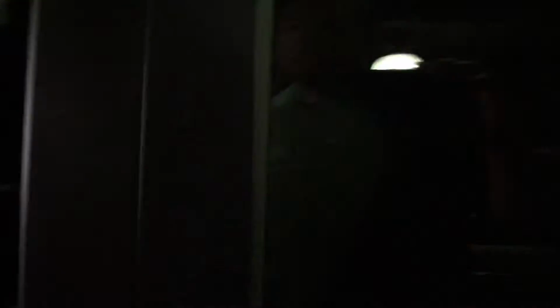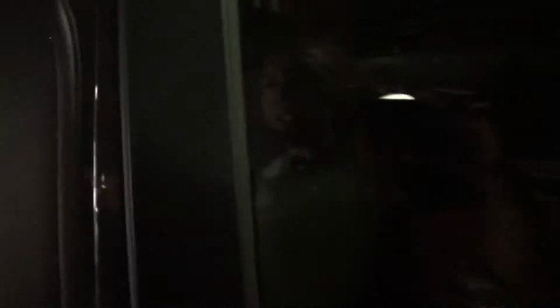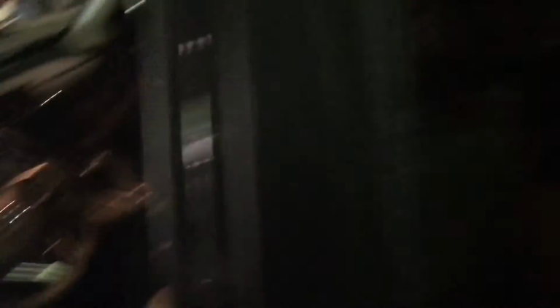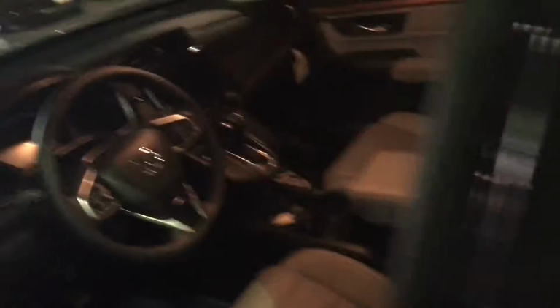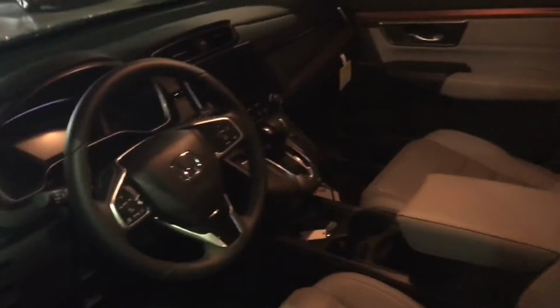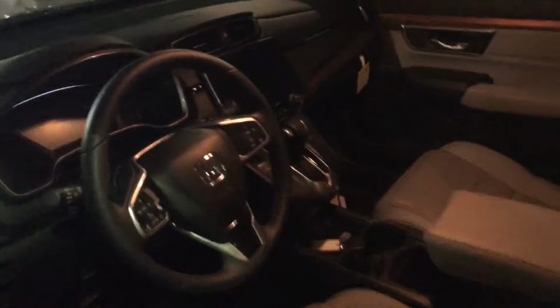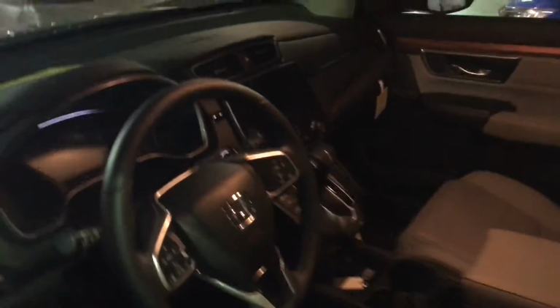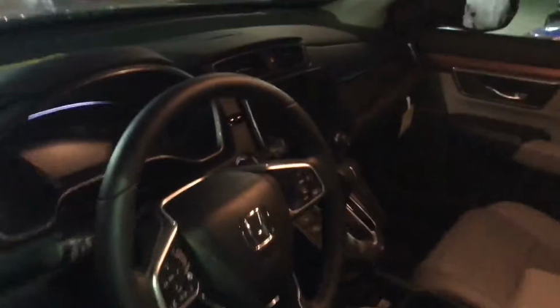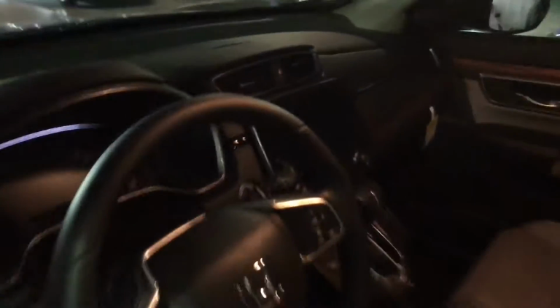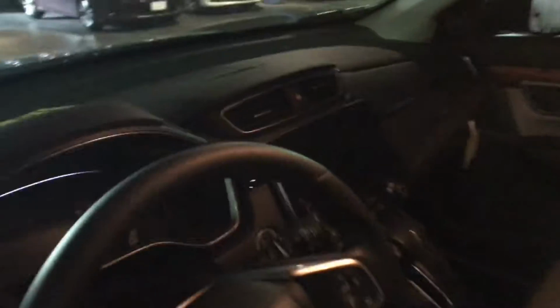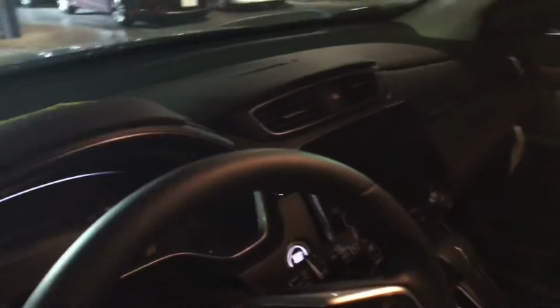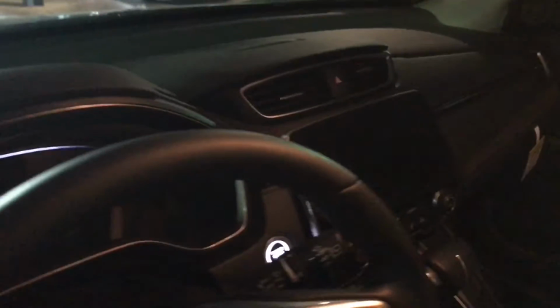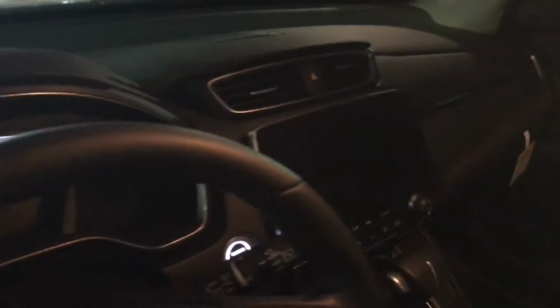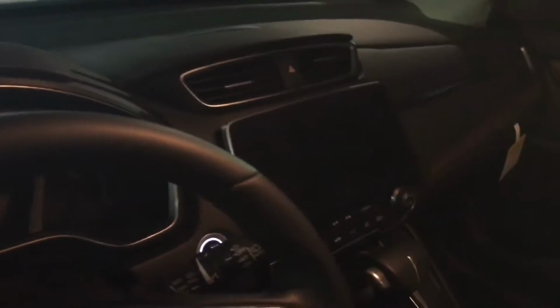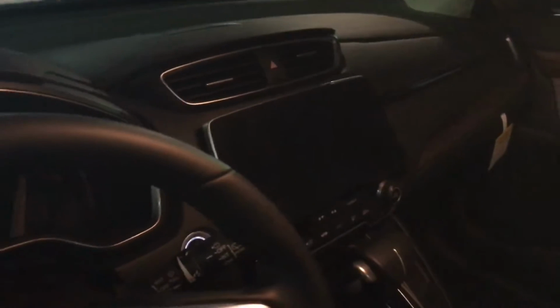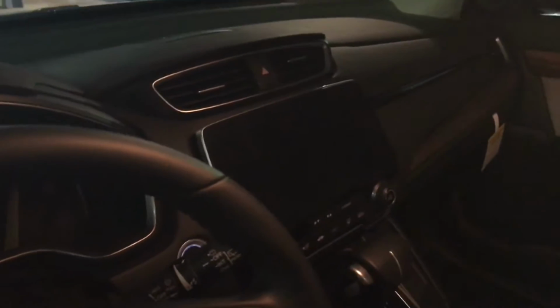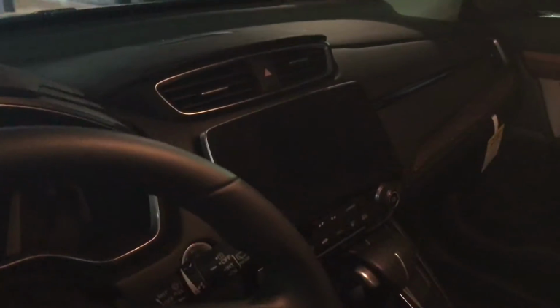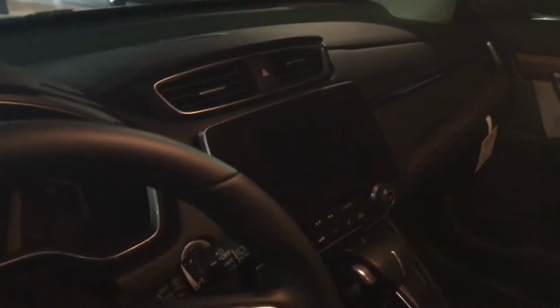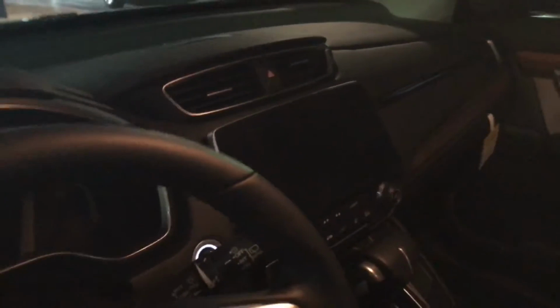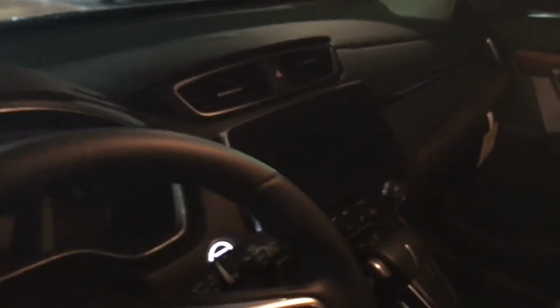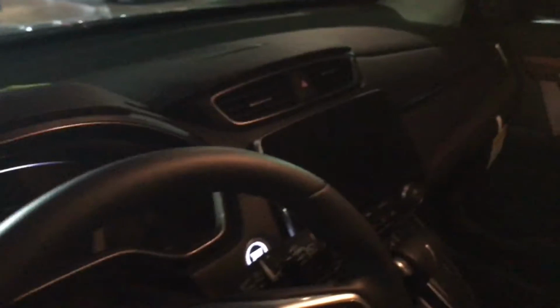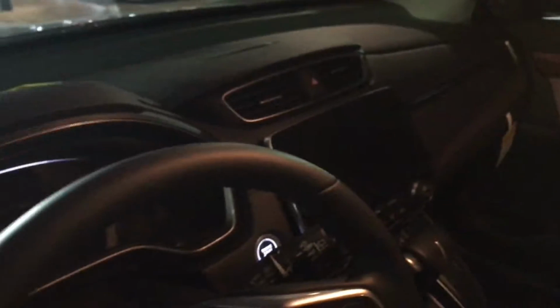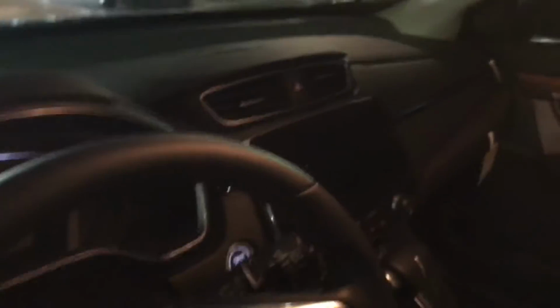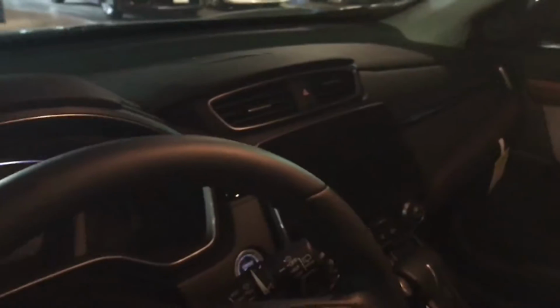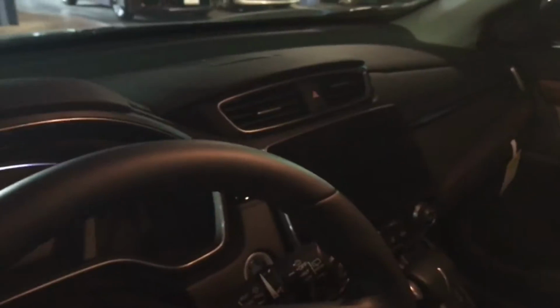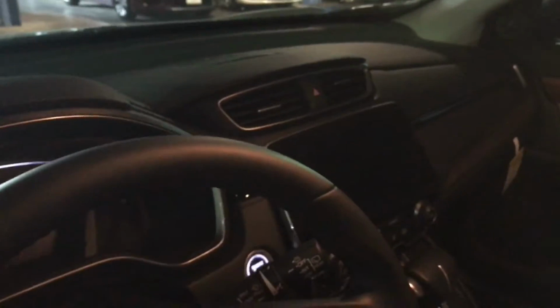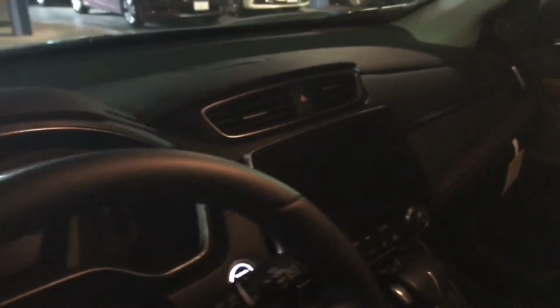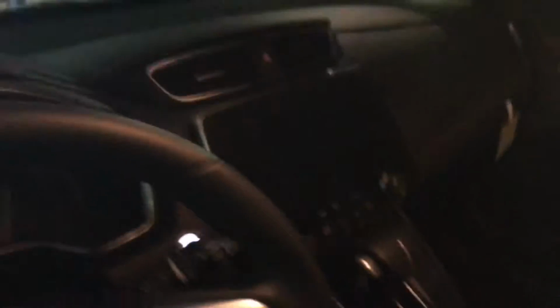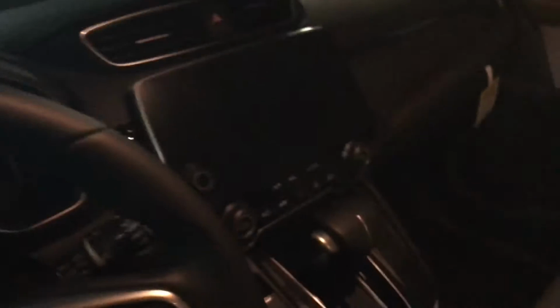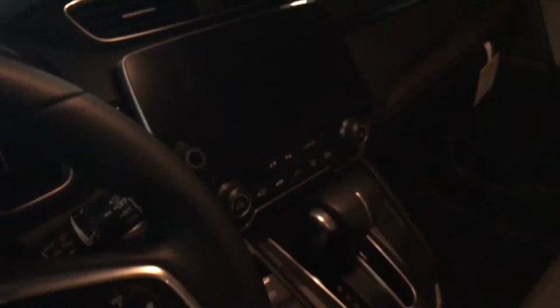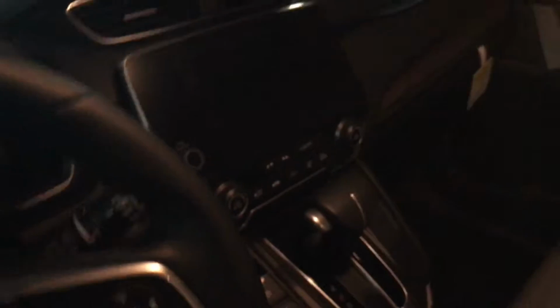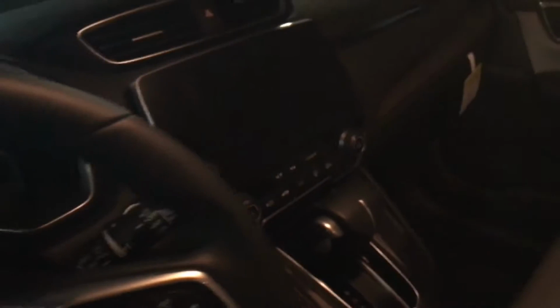As you can see in the interior here, you get a touchscreen display that supports Apple CarPlay and Android Auto. What that means is if you plug in your phone, it mirrors your phone onto the touchscreen.